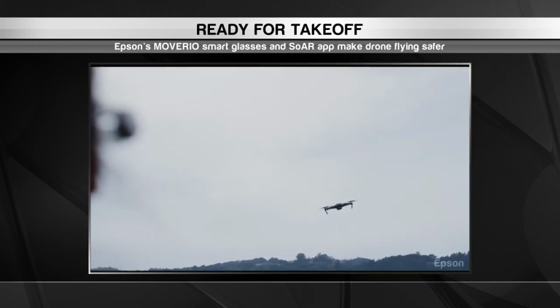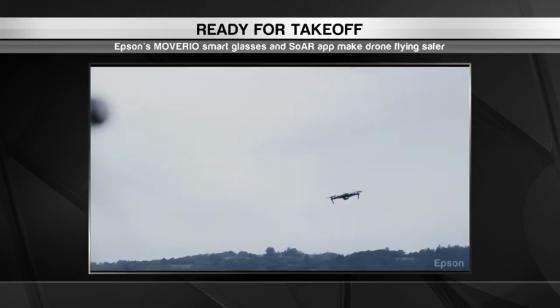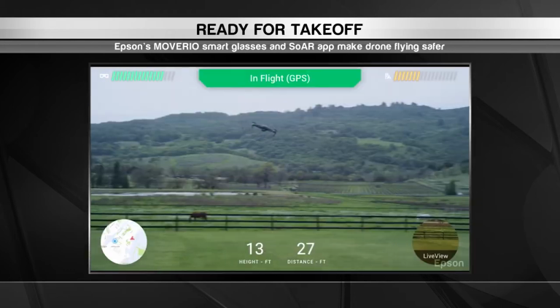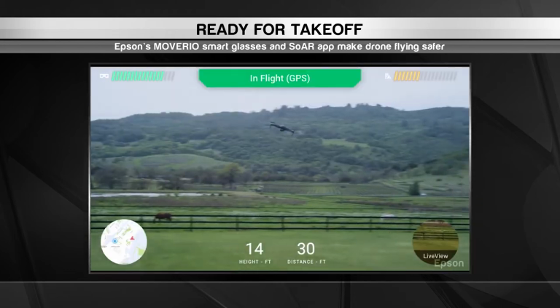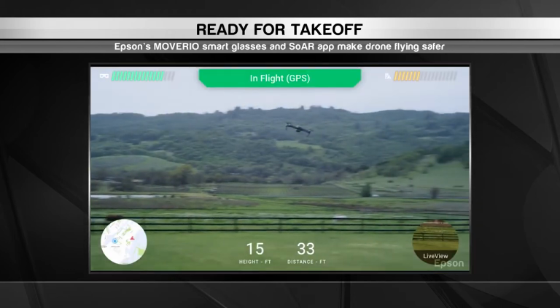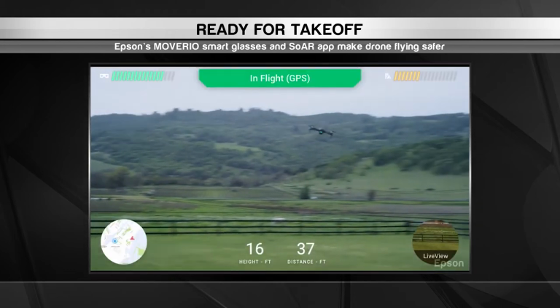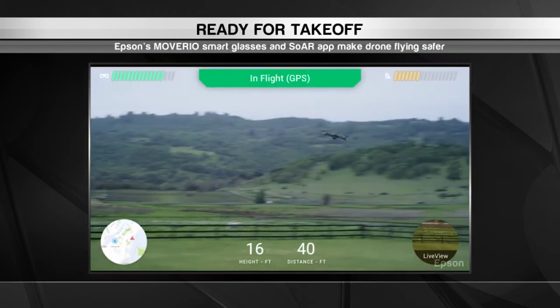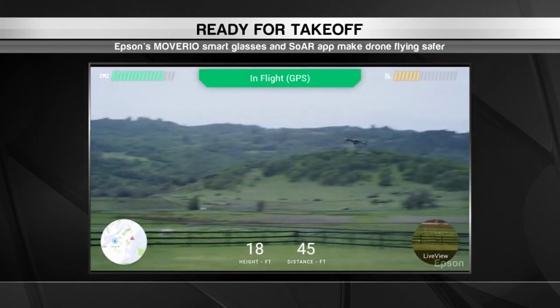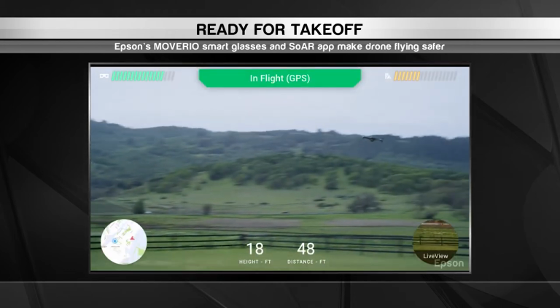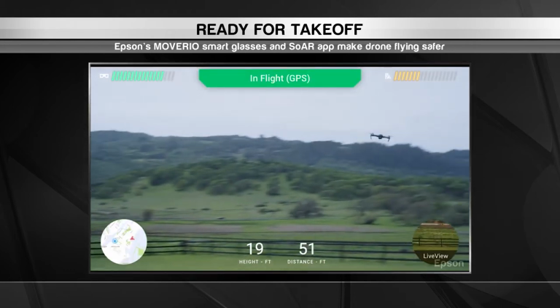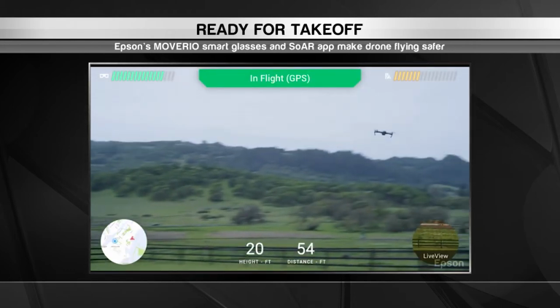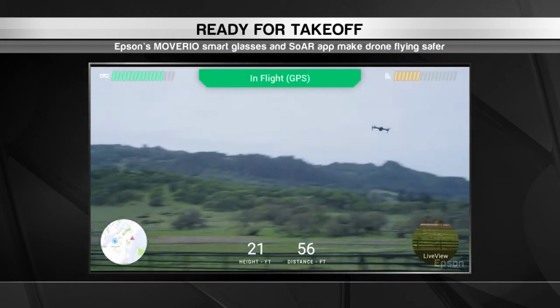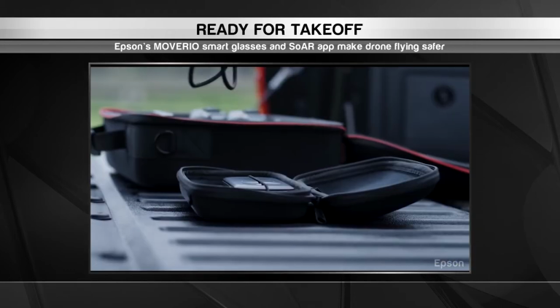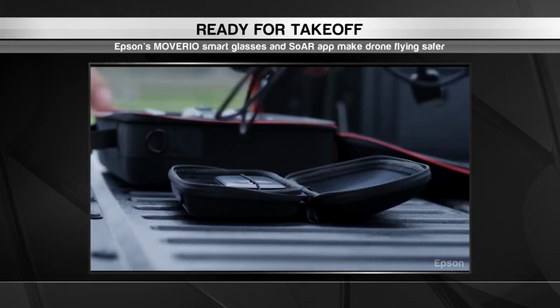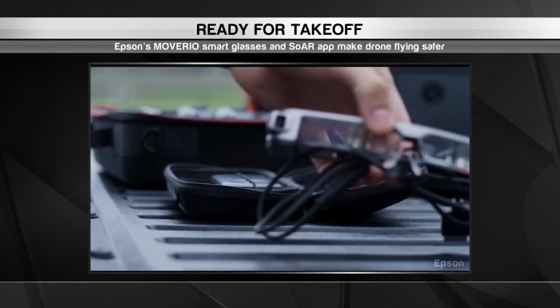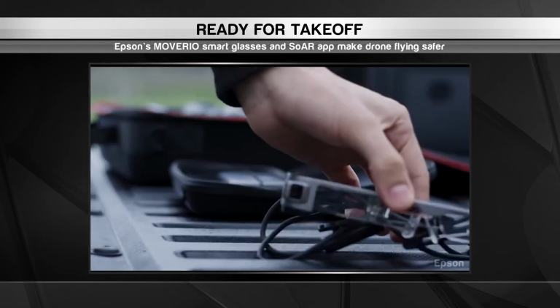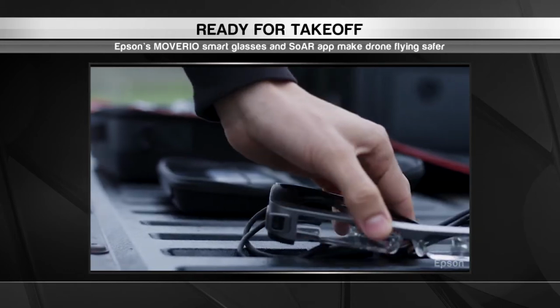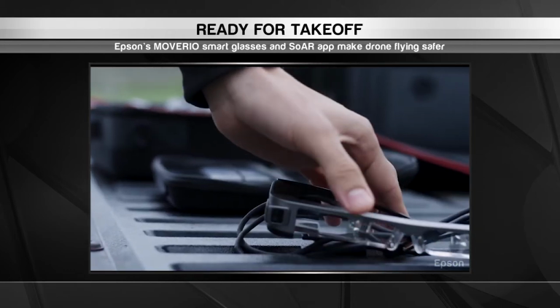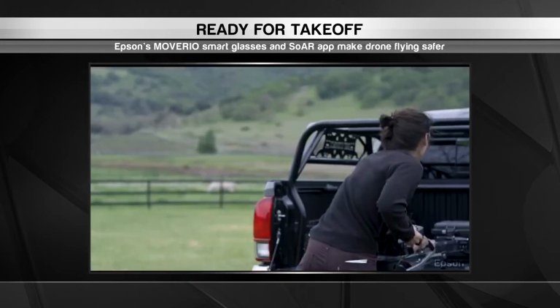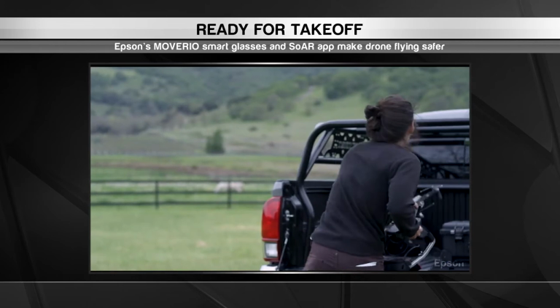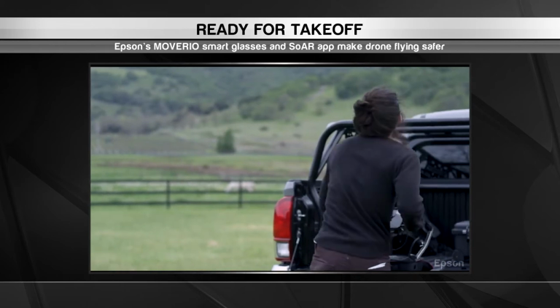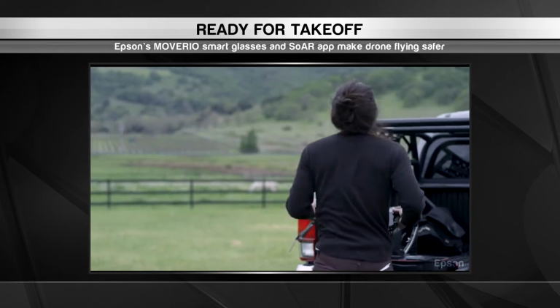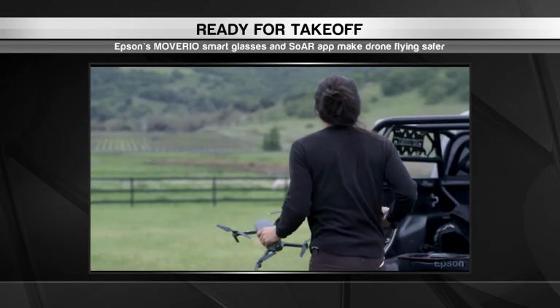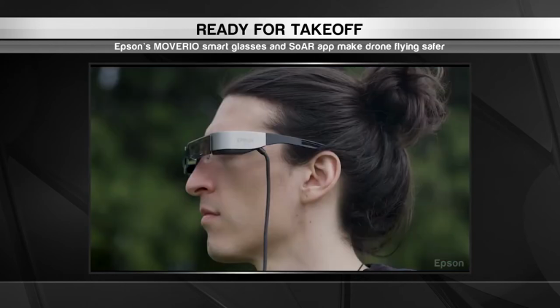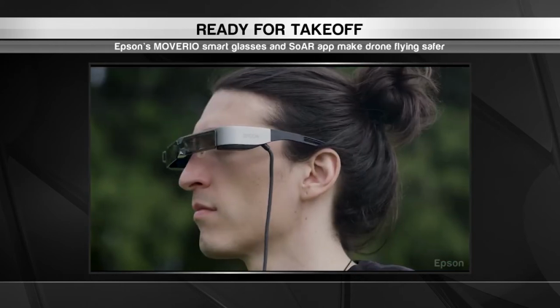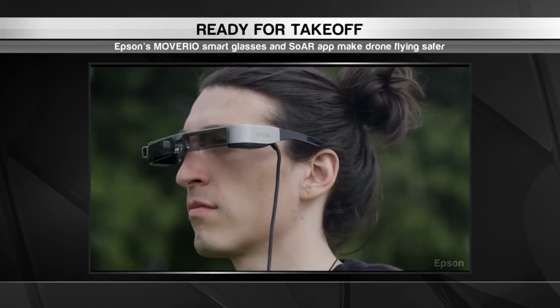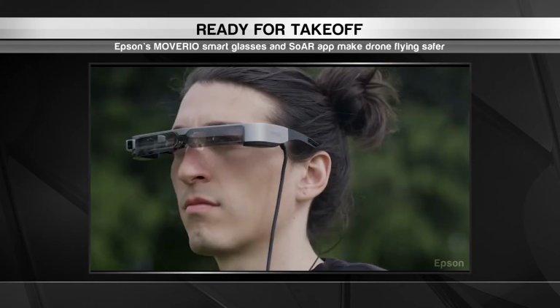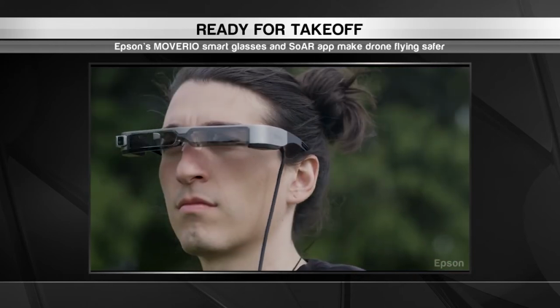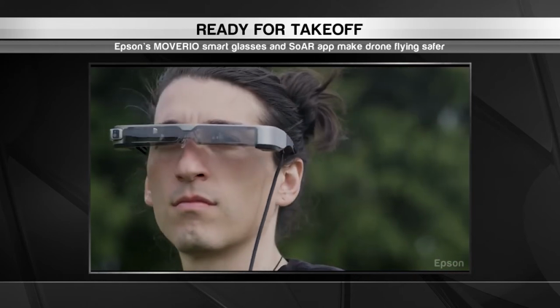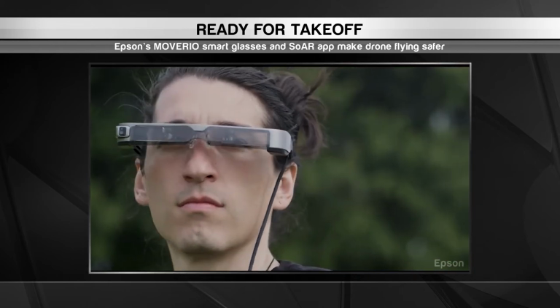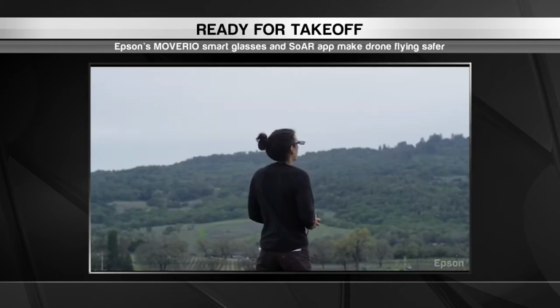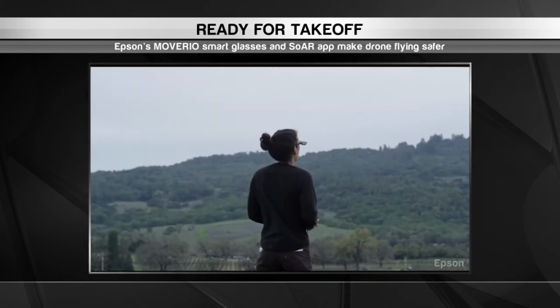With millions of drones set to take to the skies in the coming years, there is no better time to add these Epson specs to your collection.